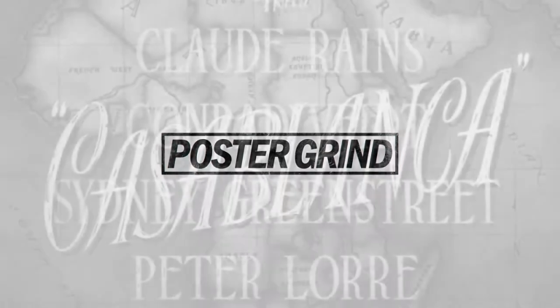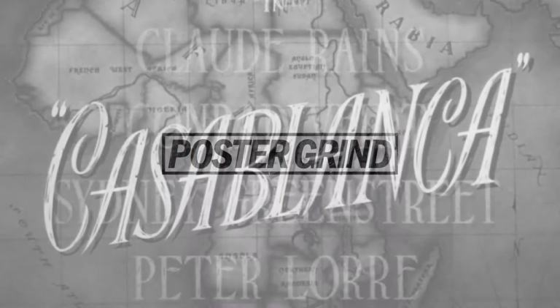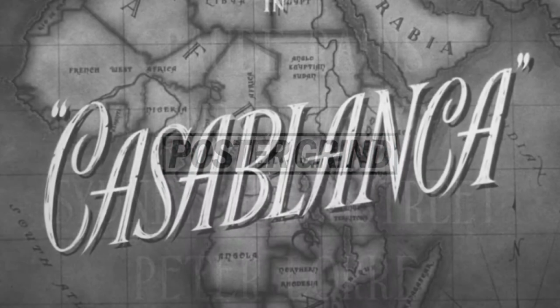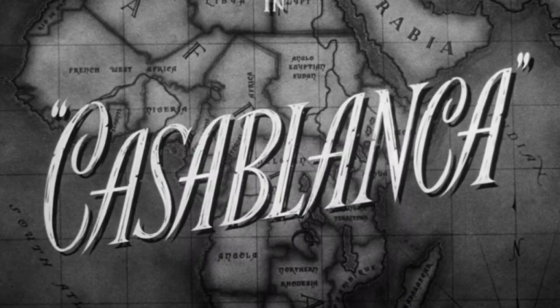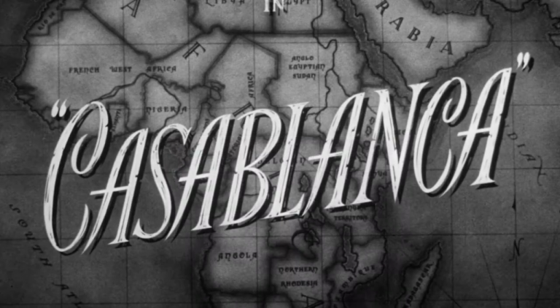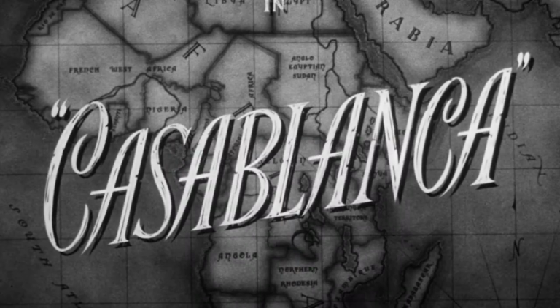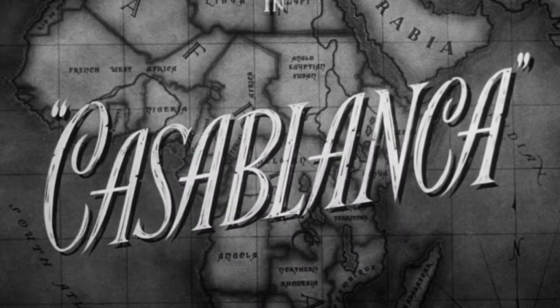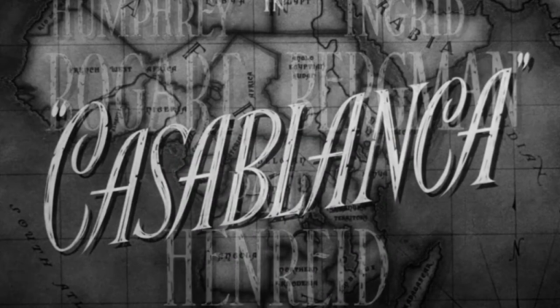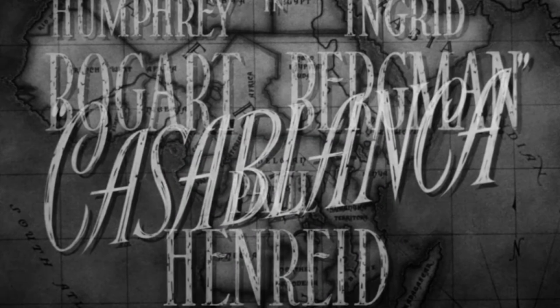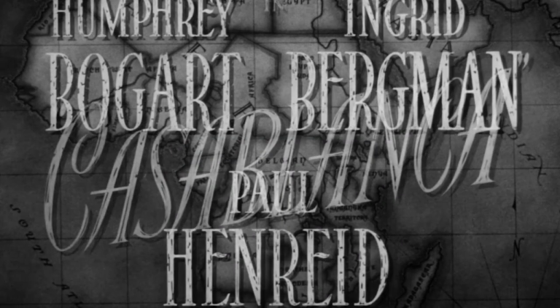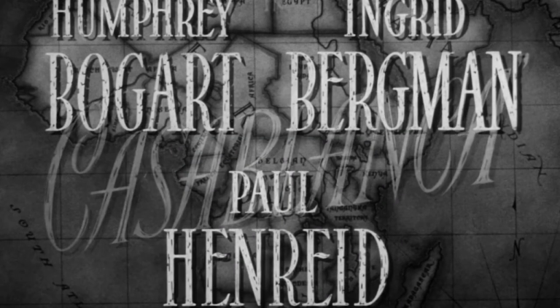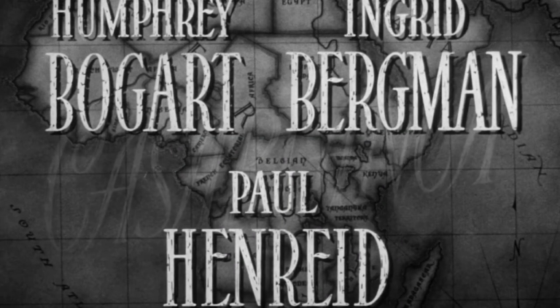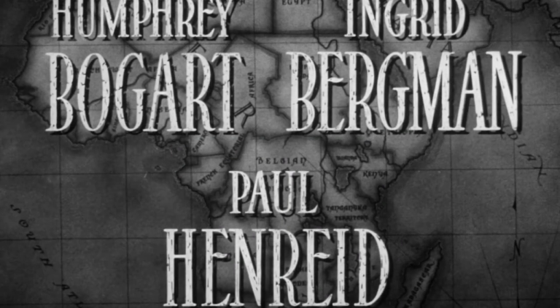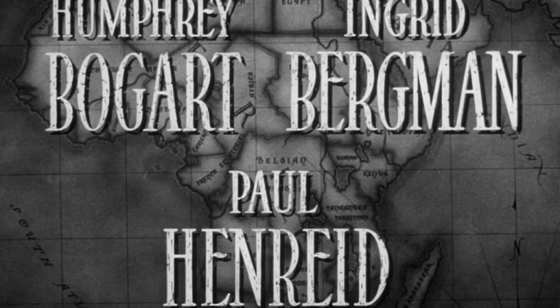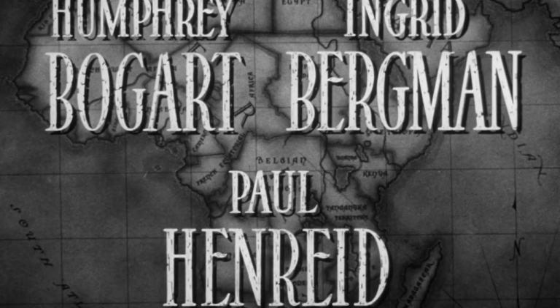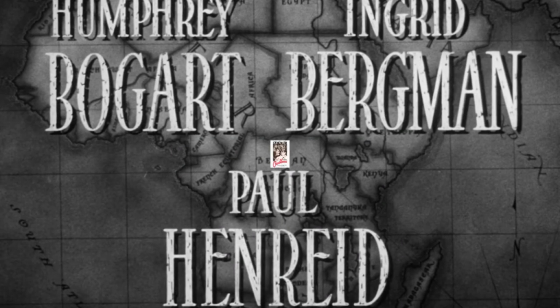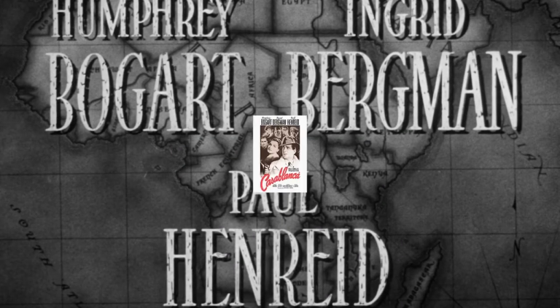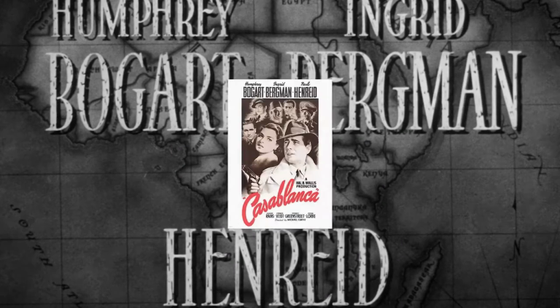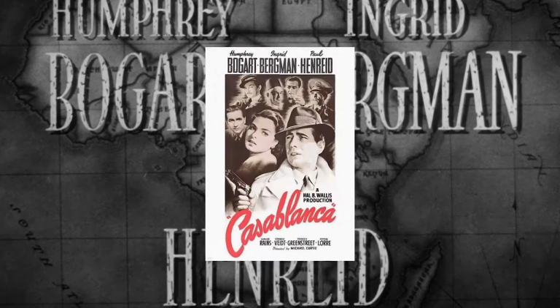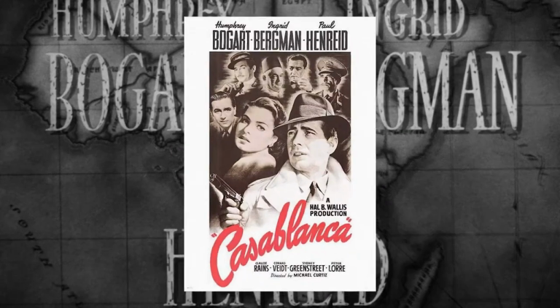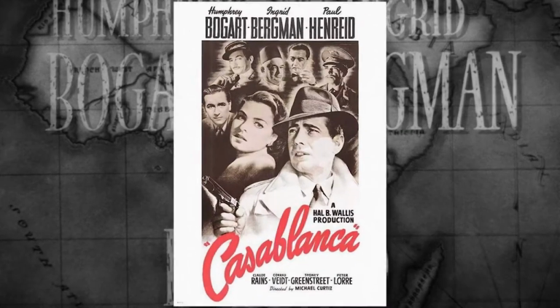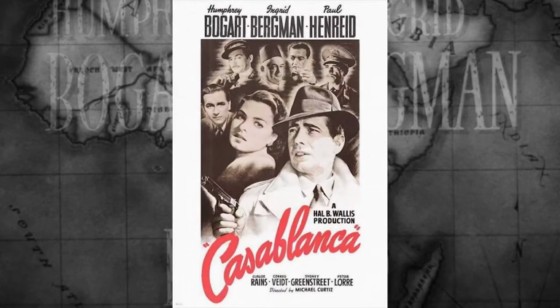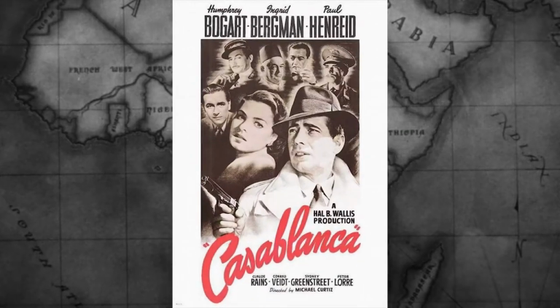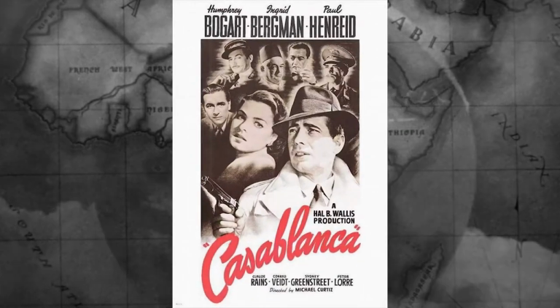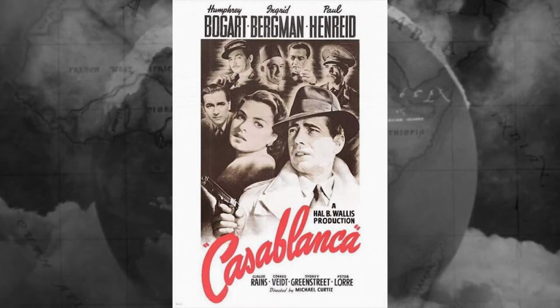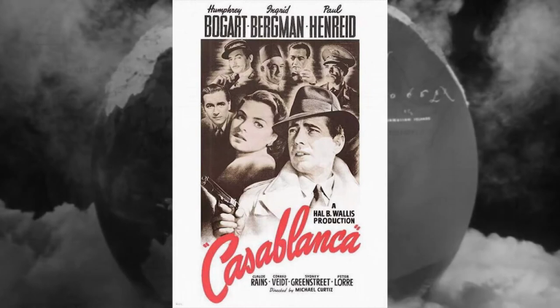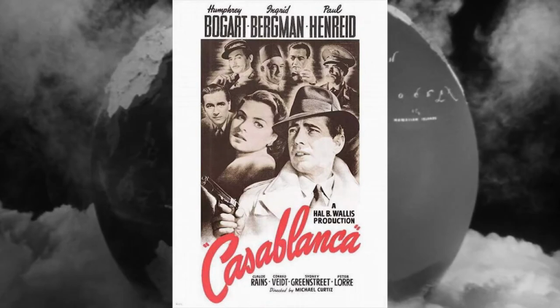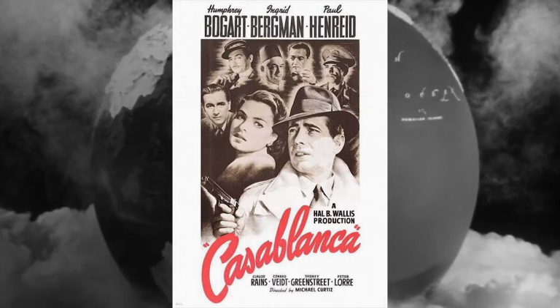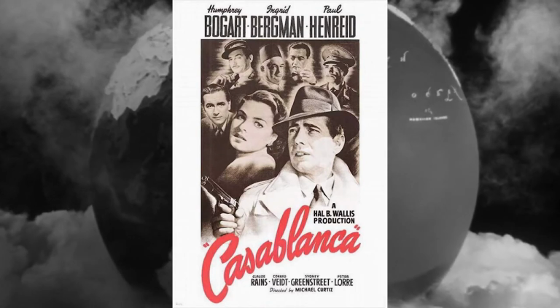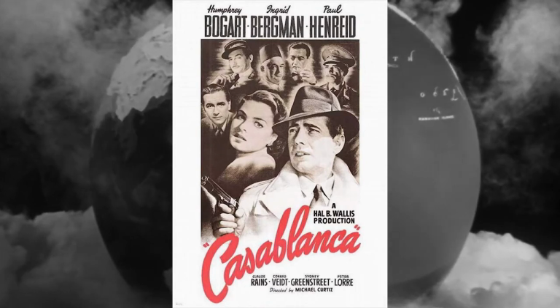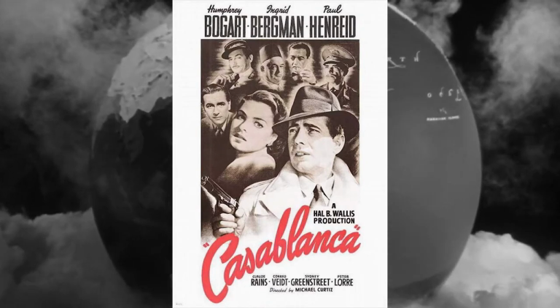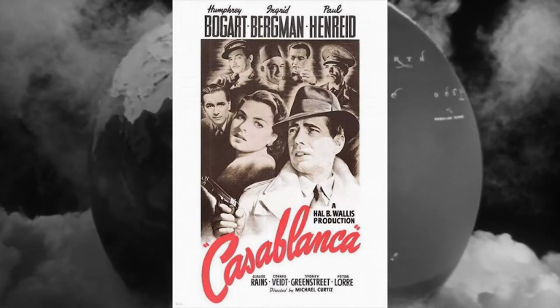First up, number 7: Casablanca, and a handwritten custom font now known as Casablanca Noir.